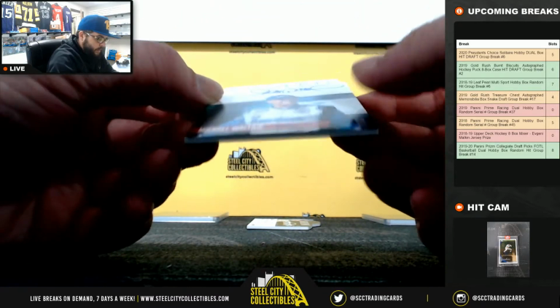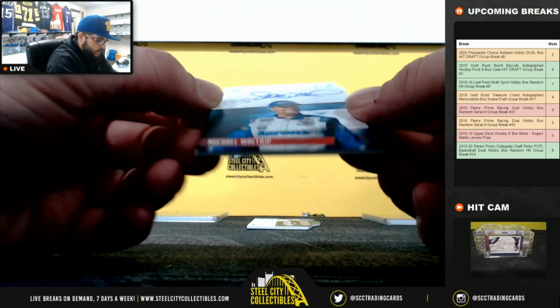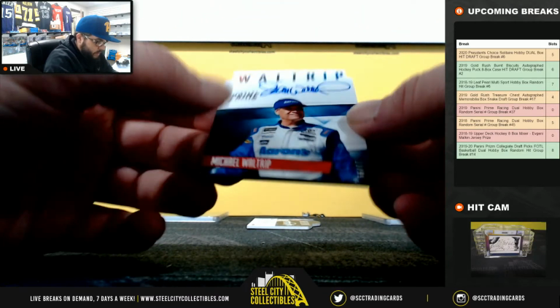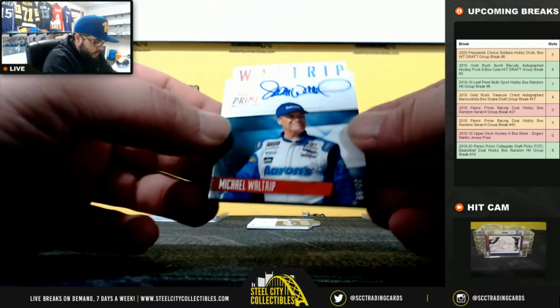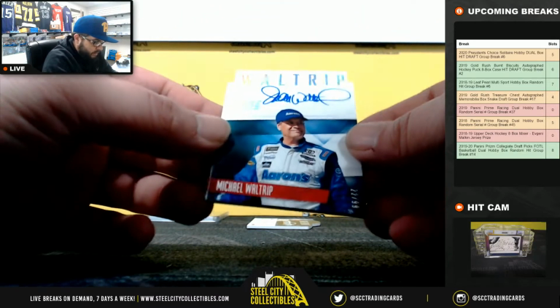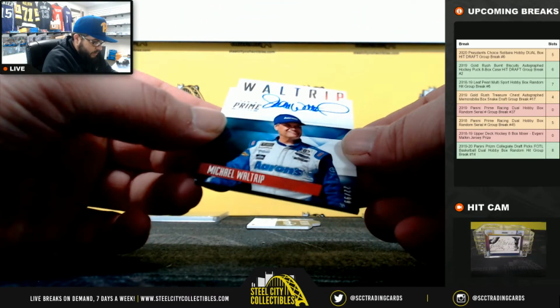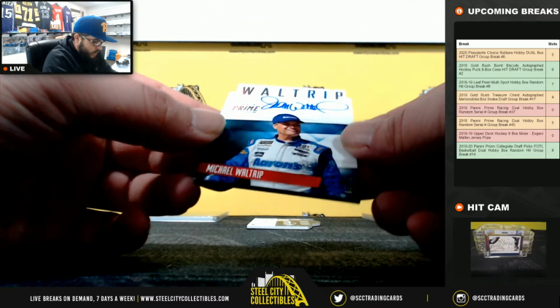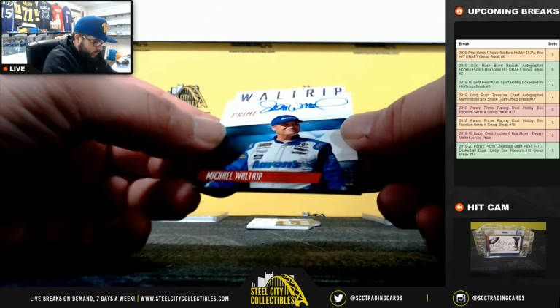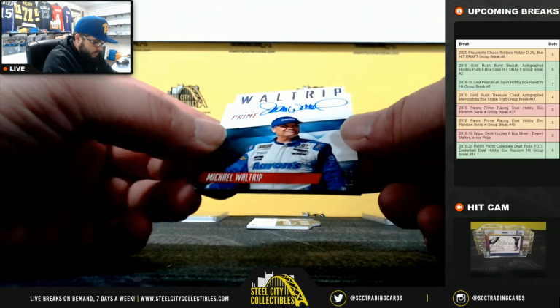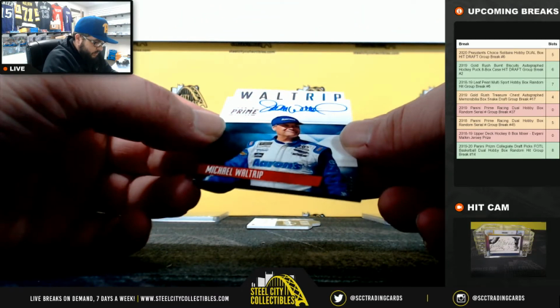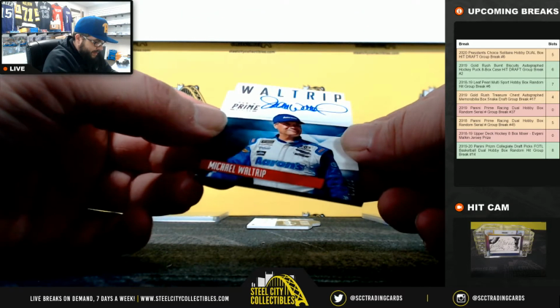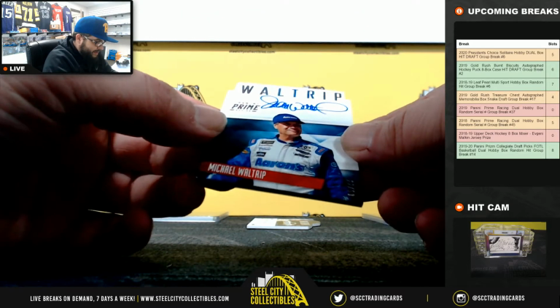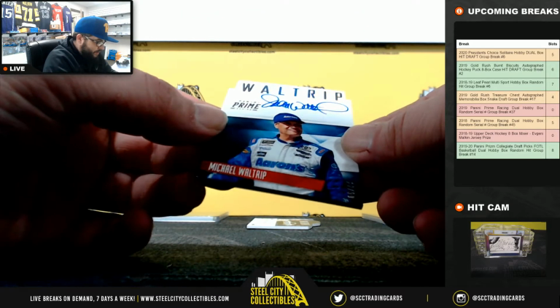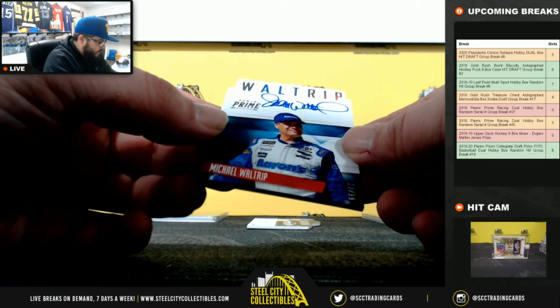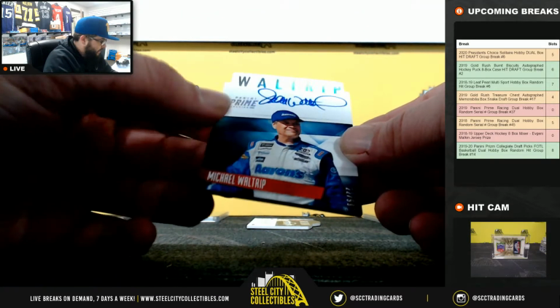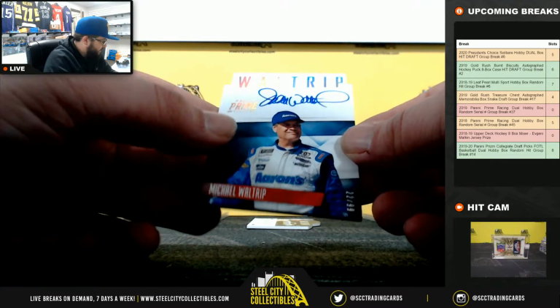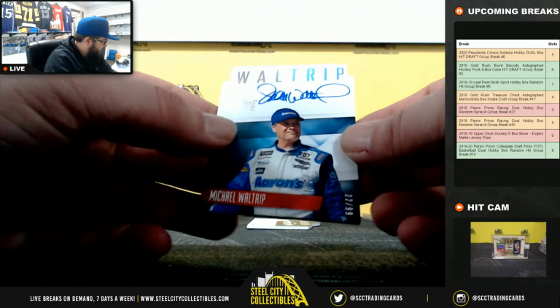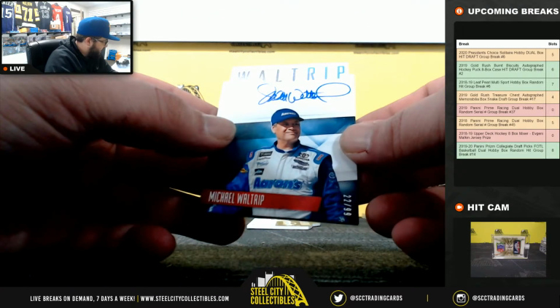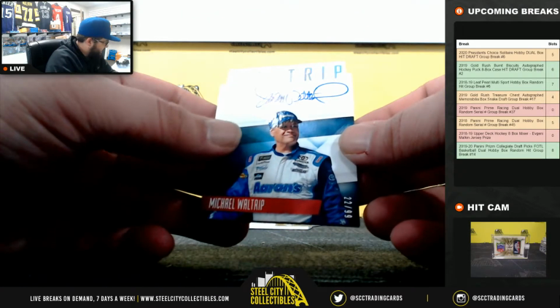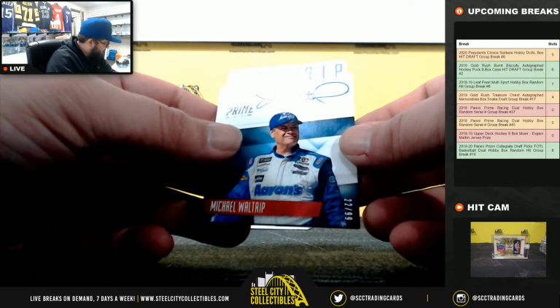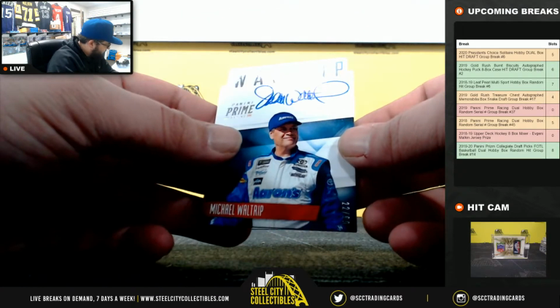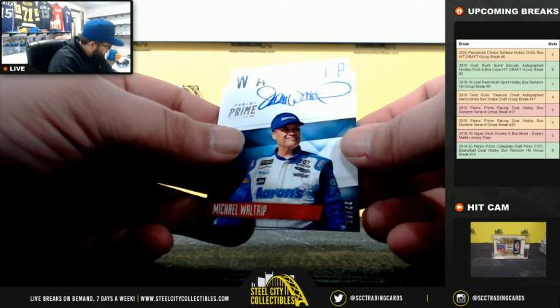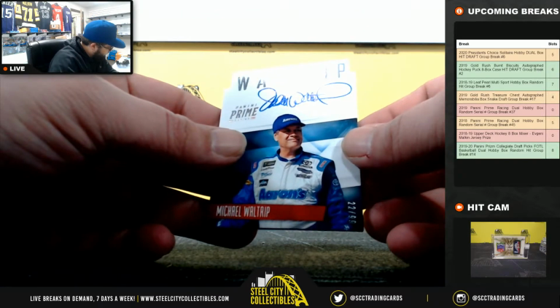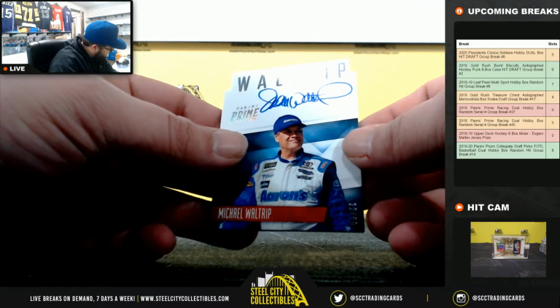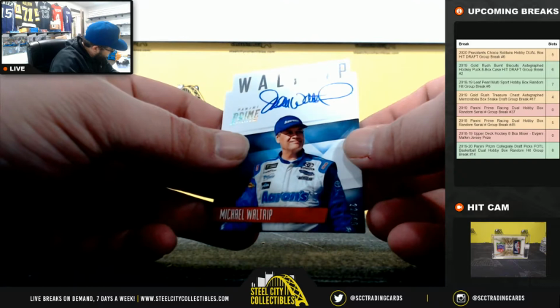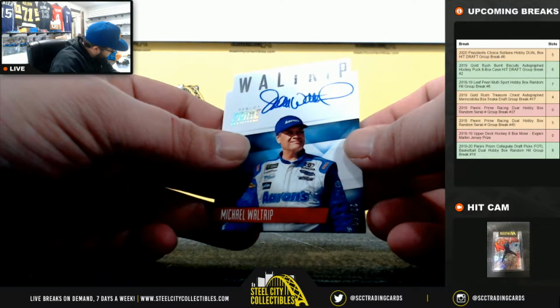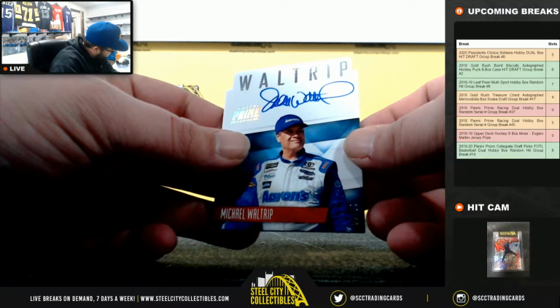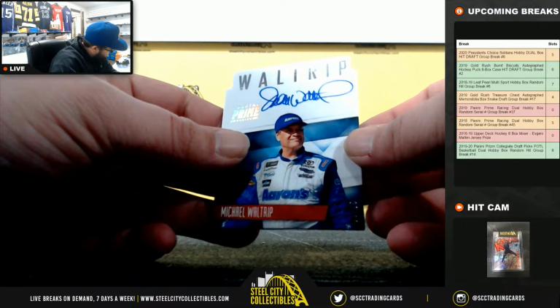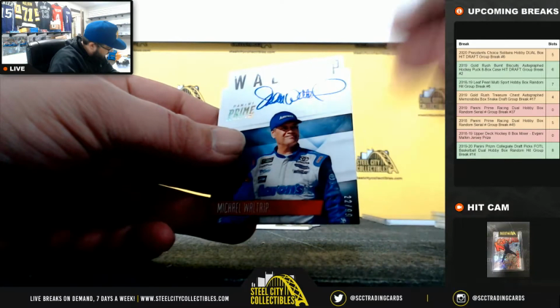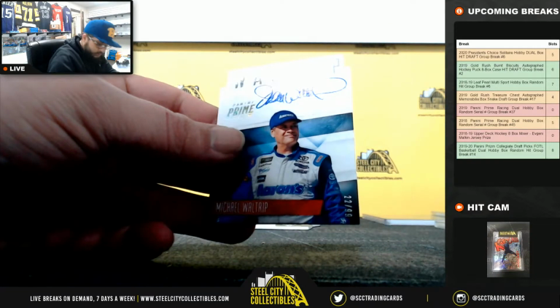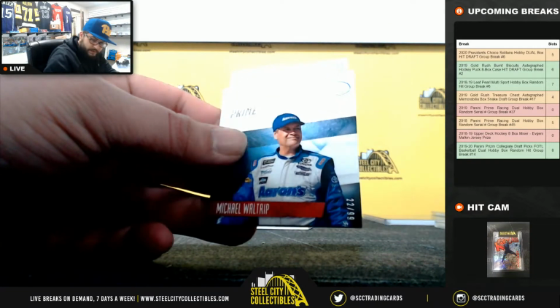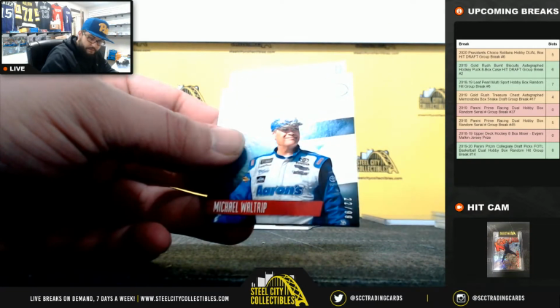Michael Waltrip, 22 of 99. Going to Timothy.